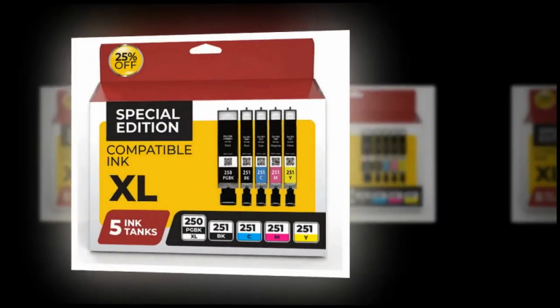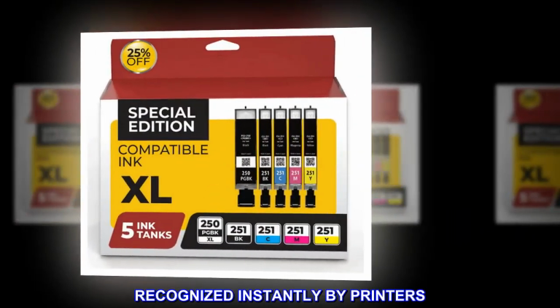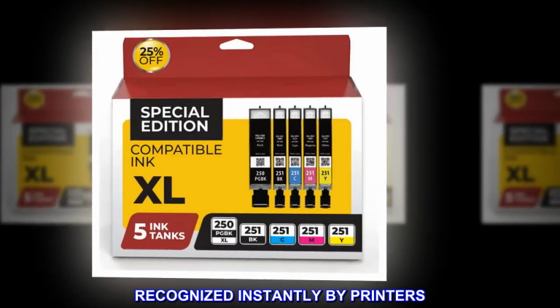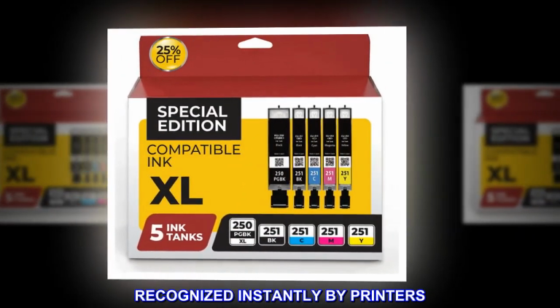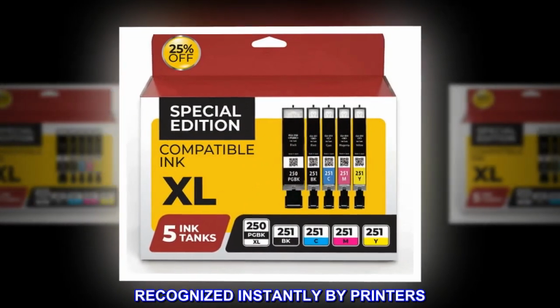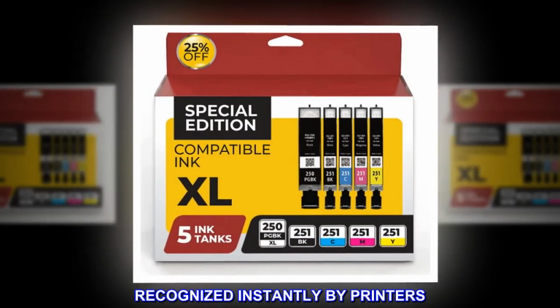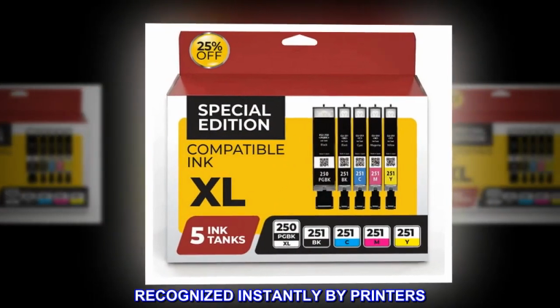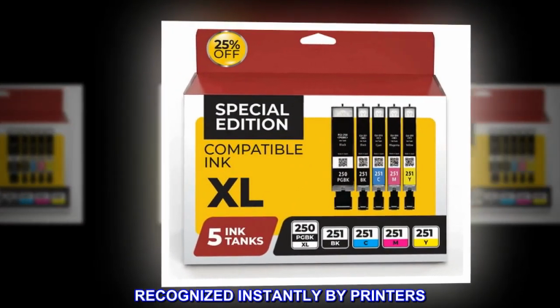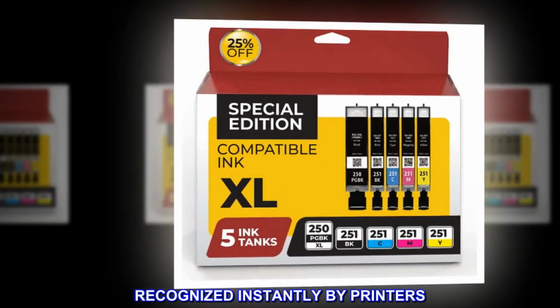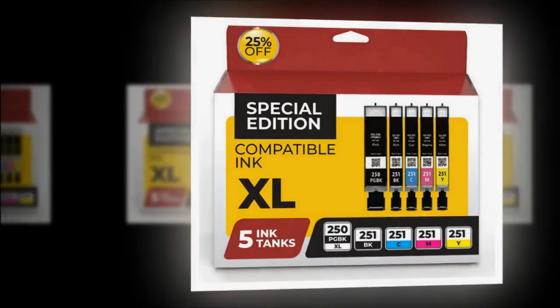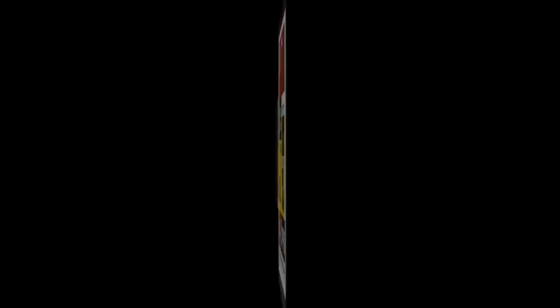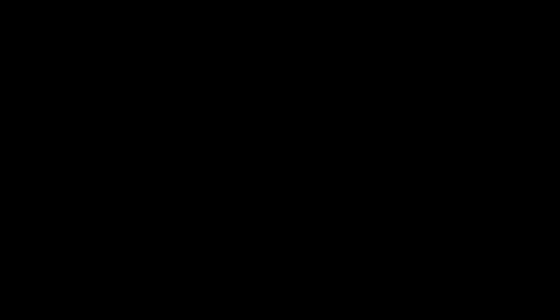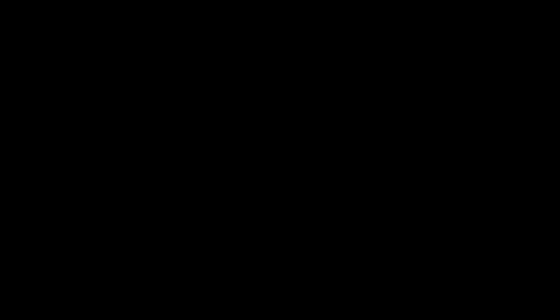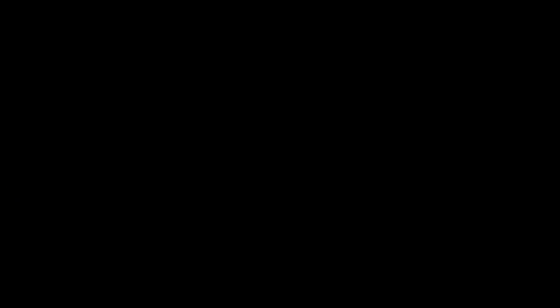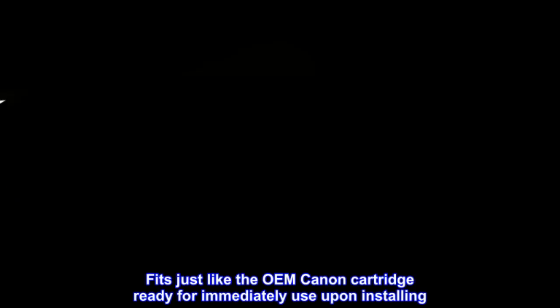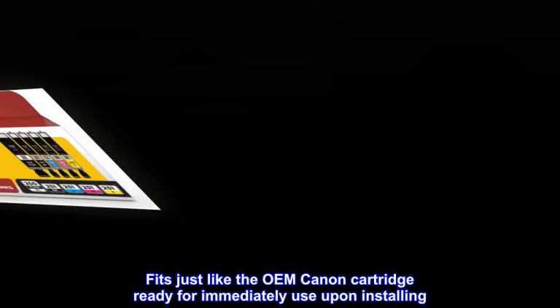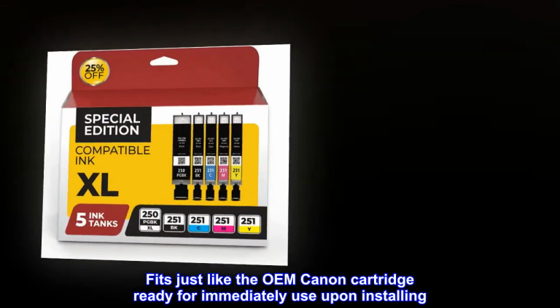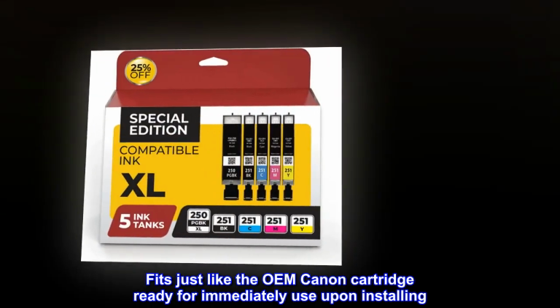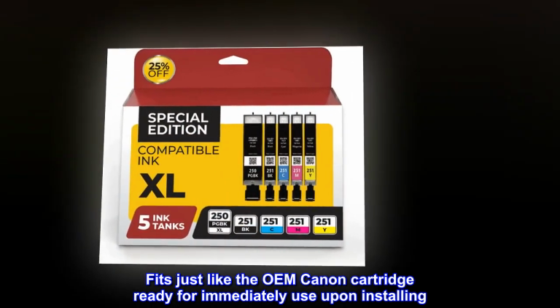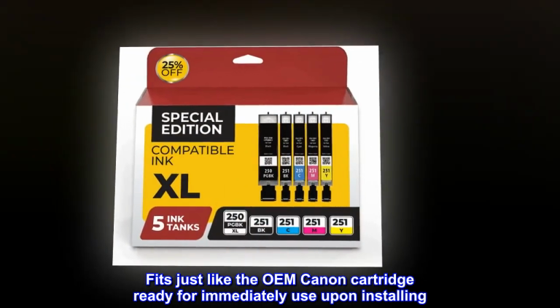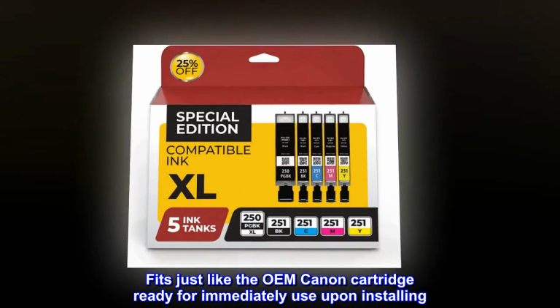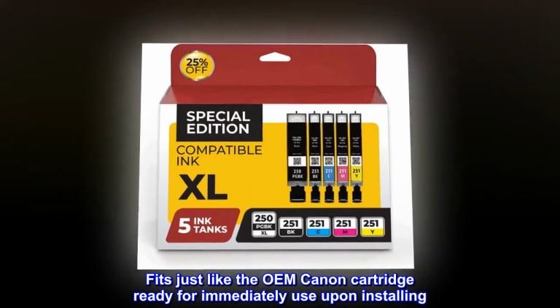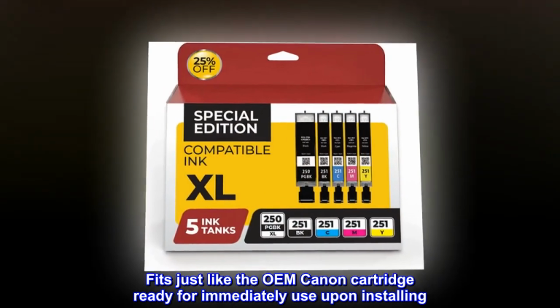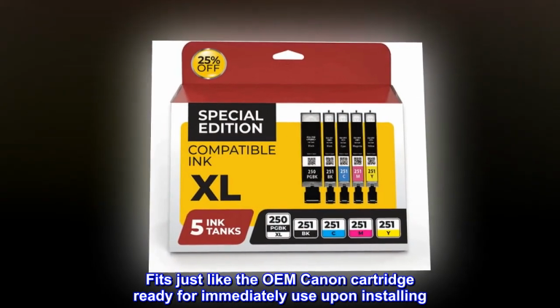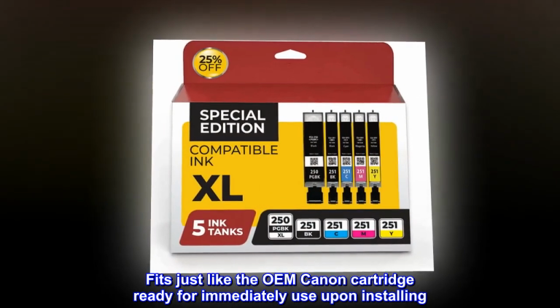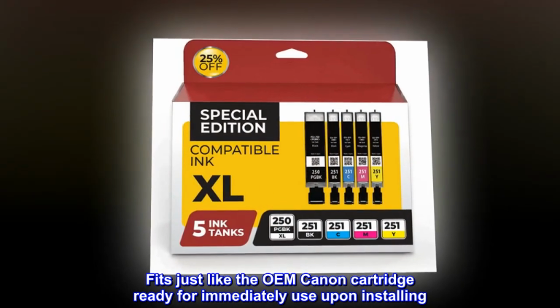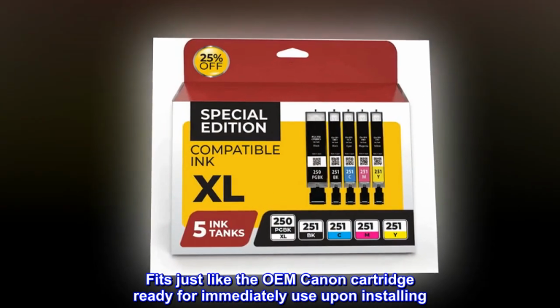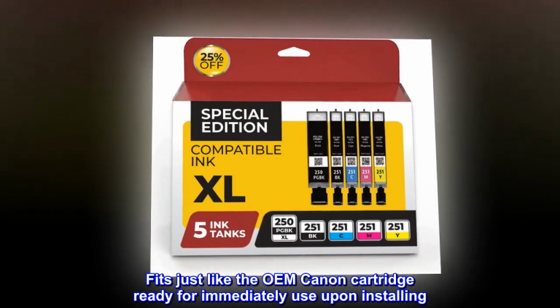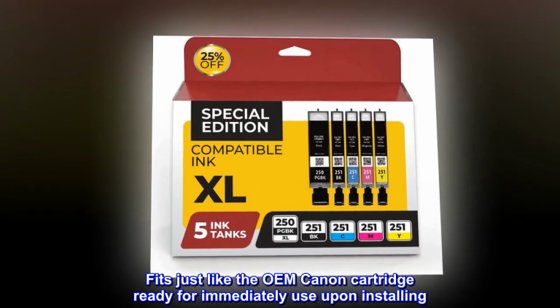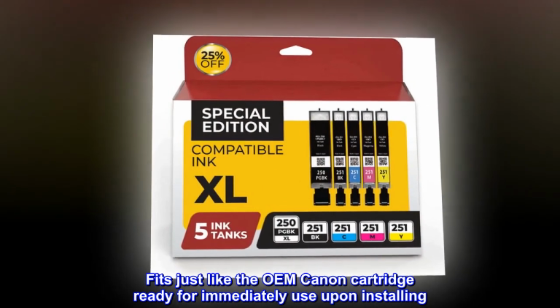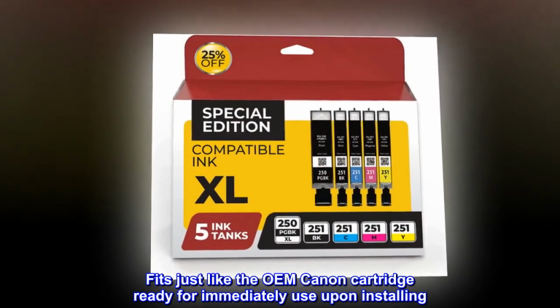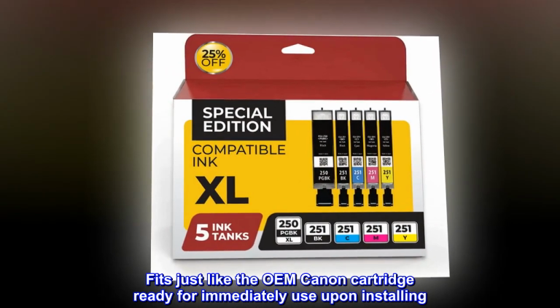Recognized instantly by printers. Fits just like the OEM Canon cartridge, ready for immediate use upon installing.